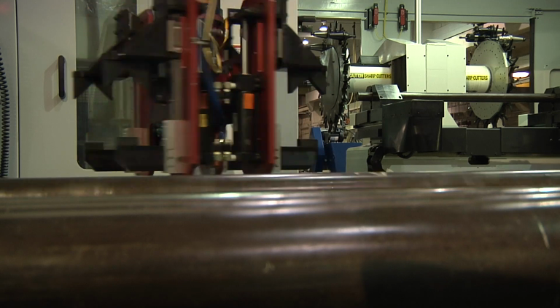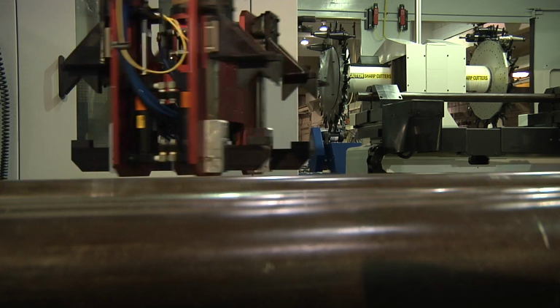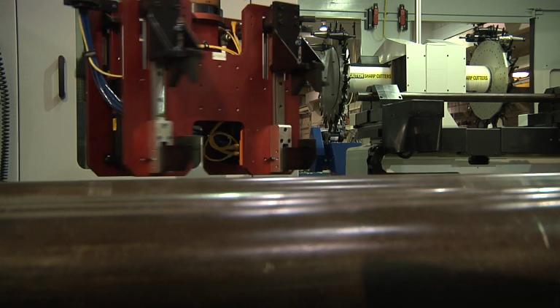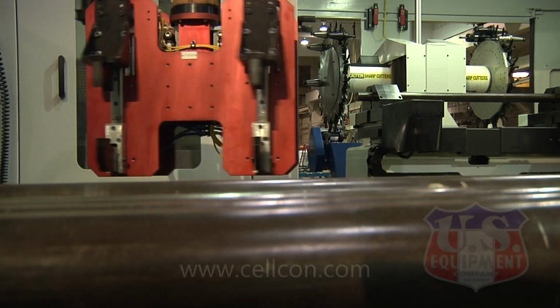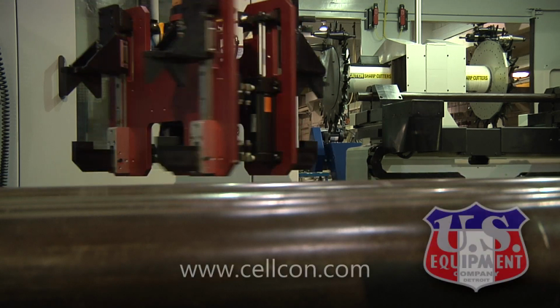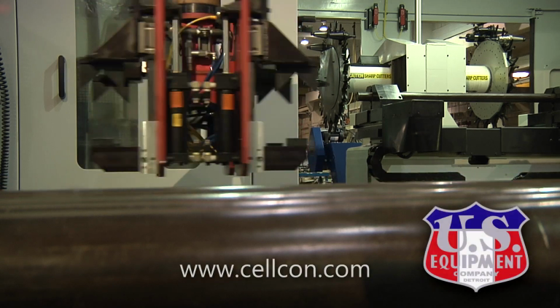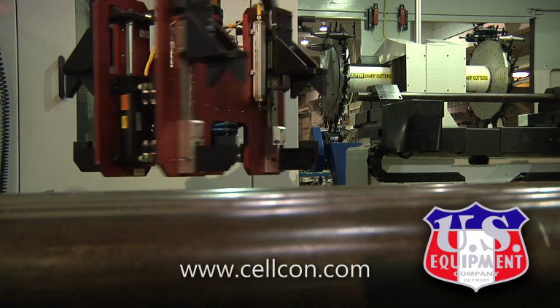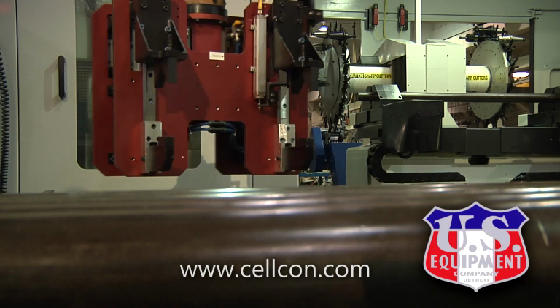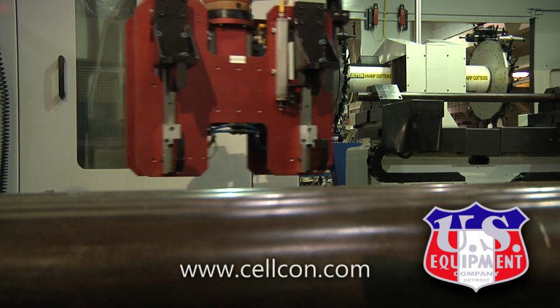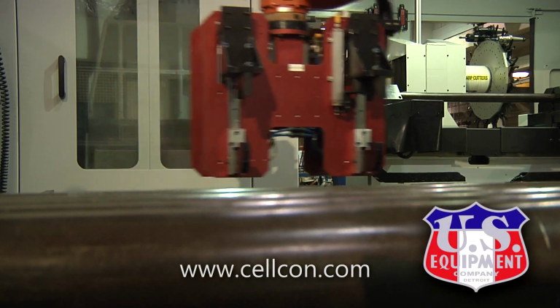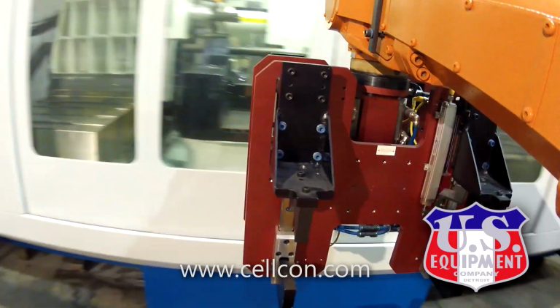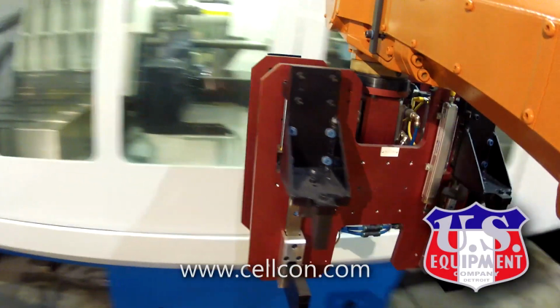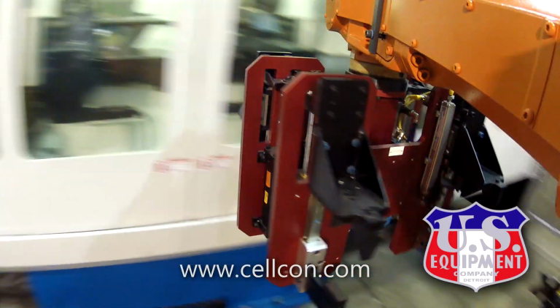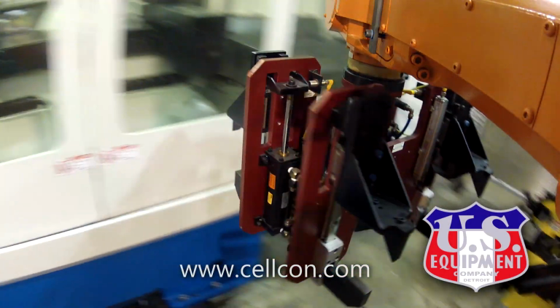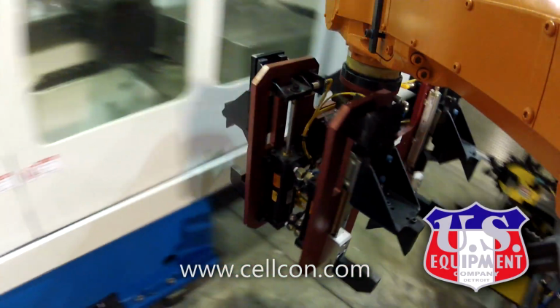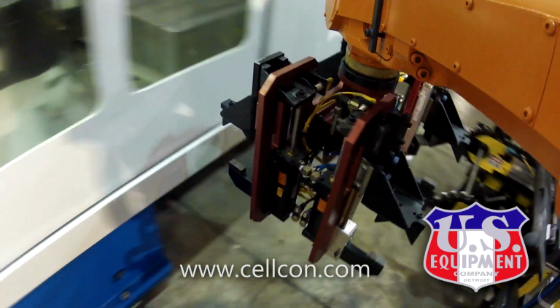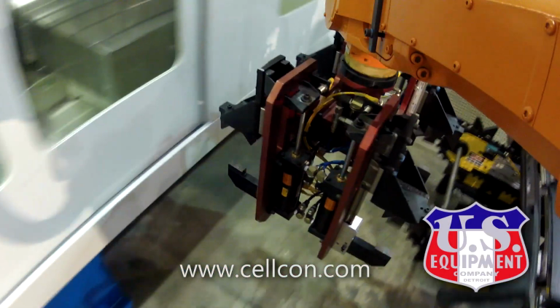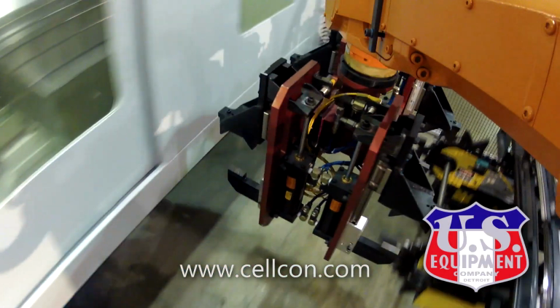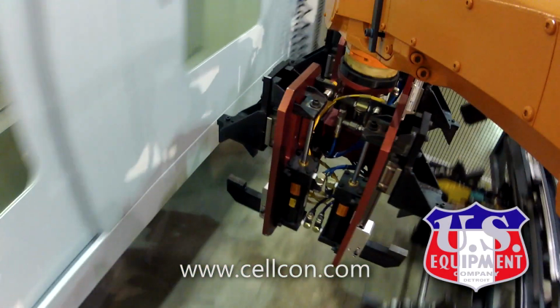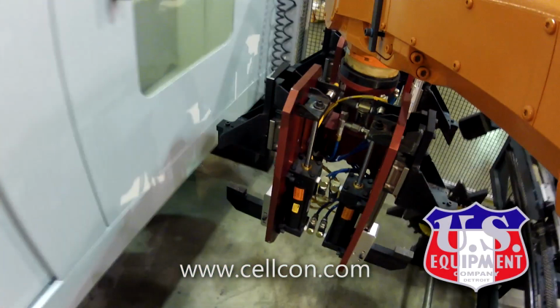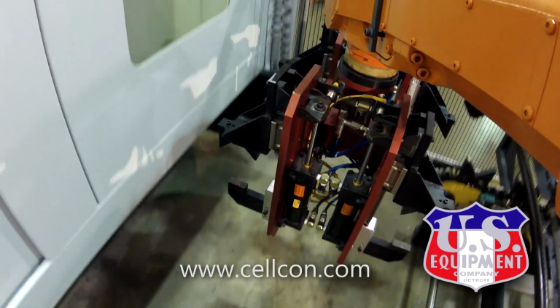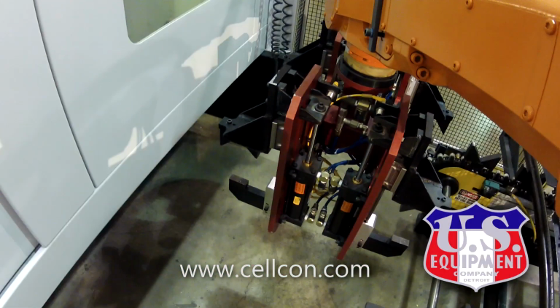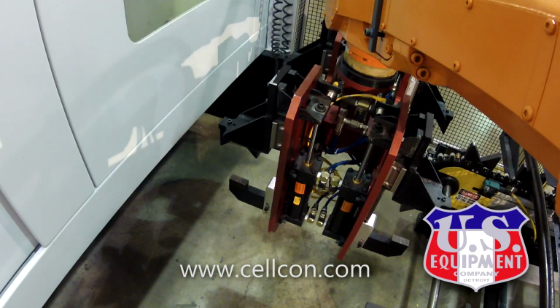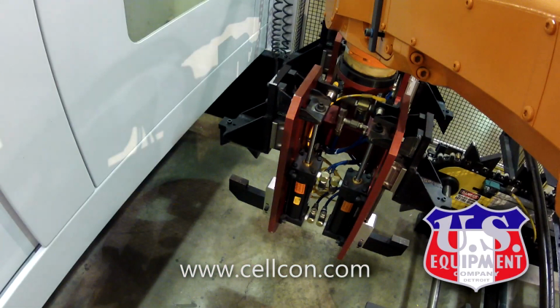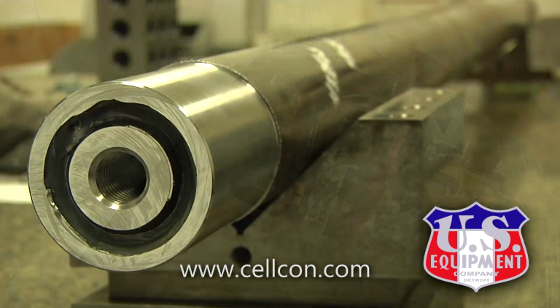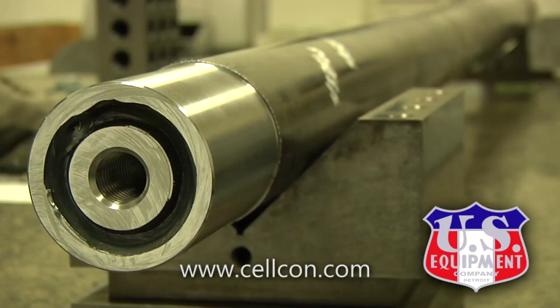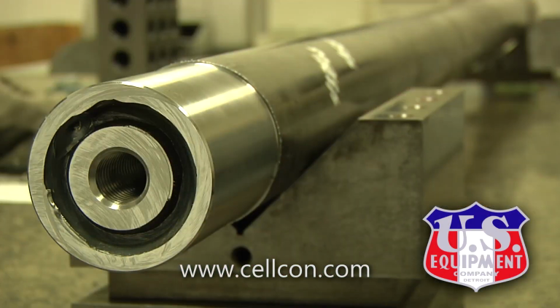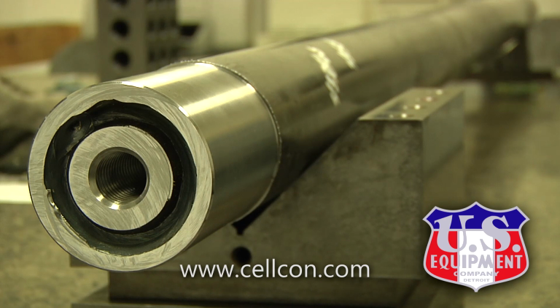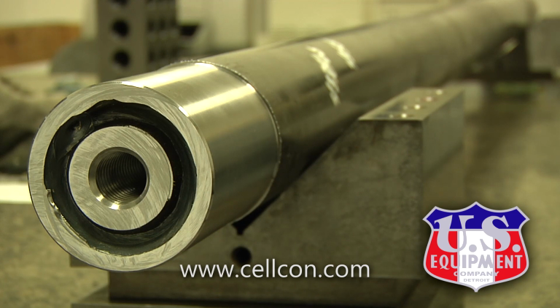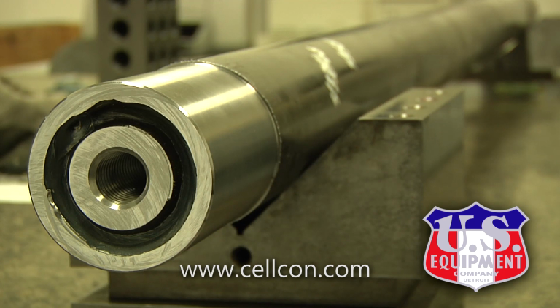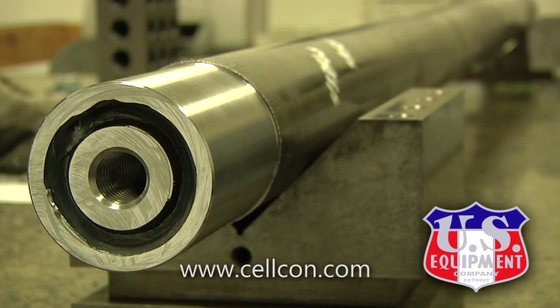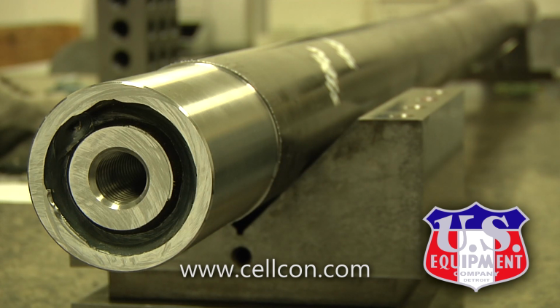Celcon, a subsidiary of U.S. Equipment Companies. Turnkey machine tool solutions.